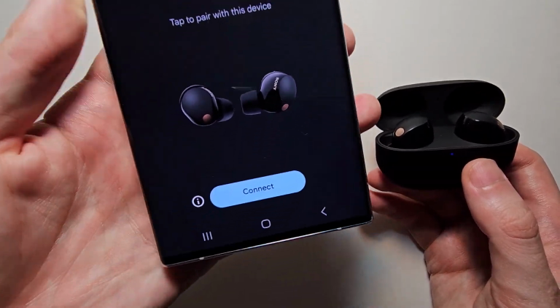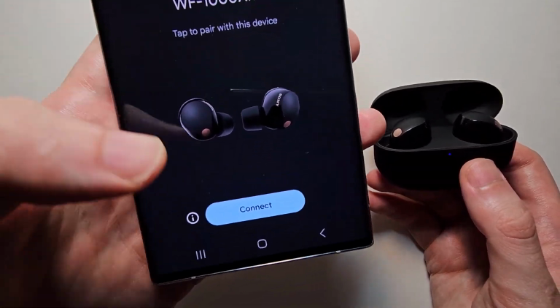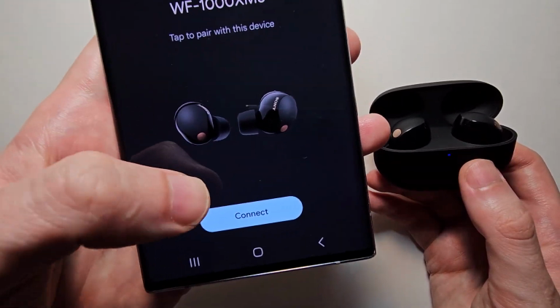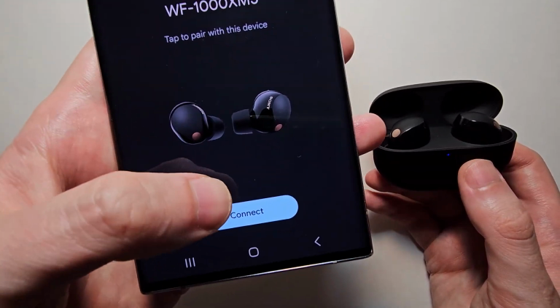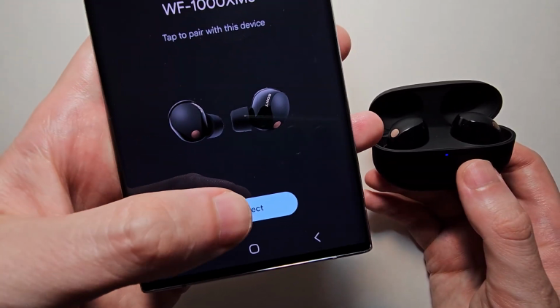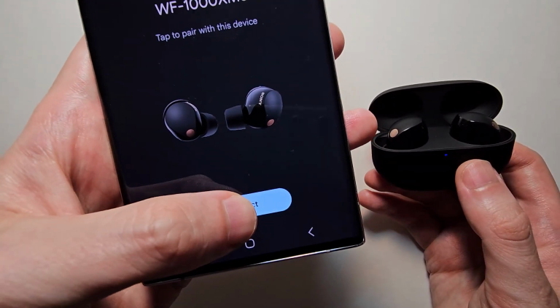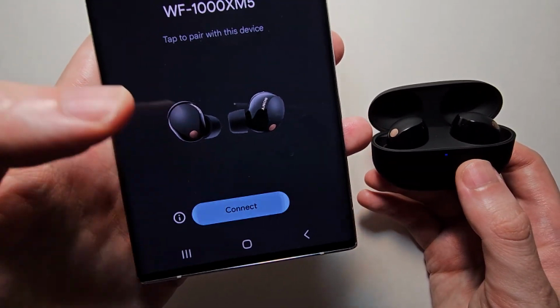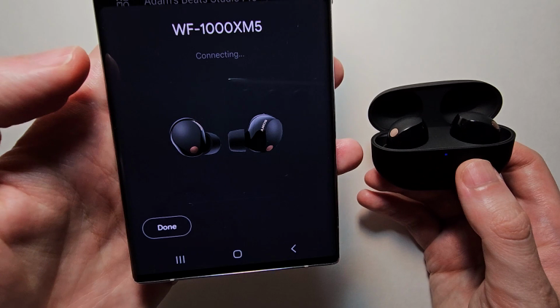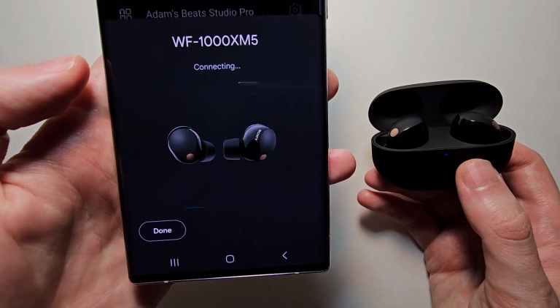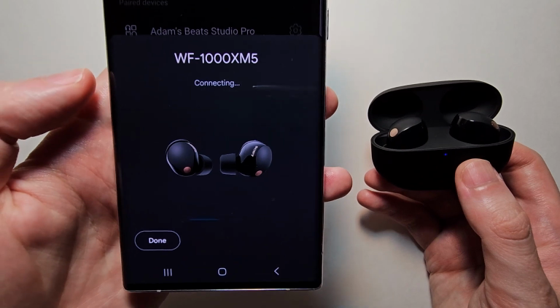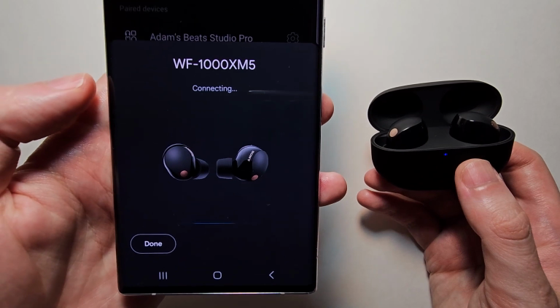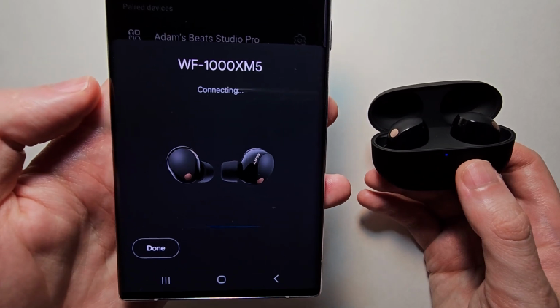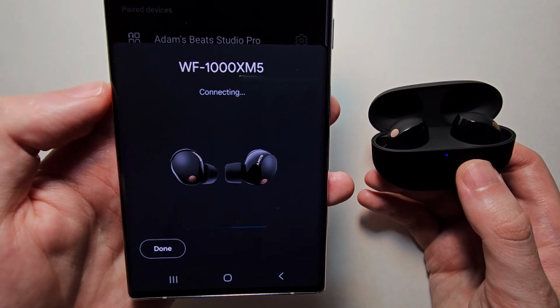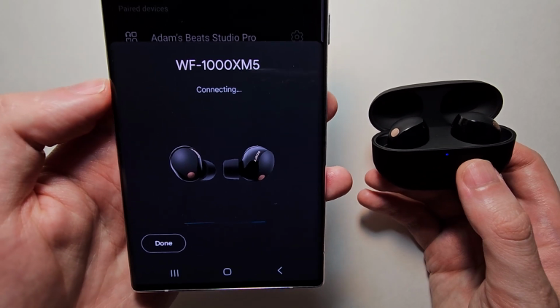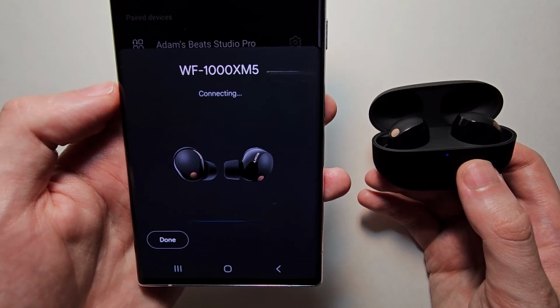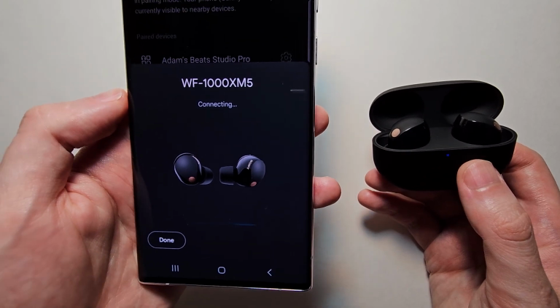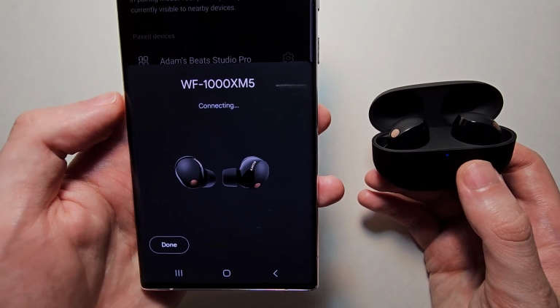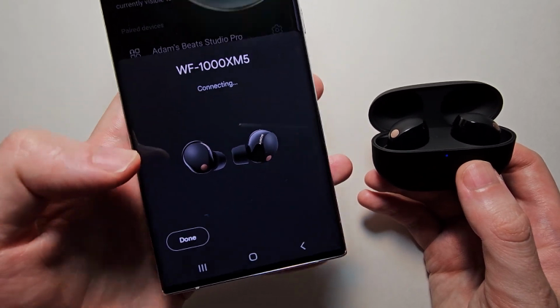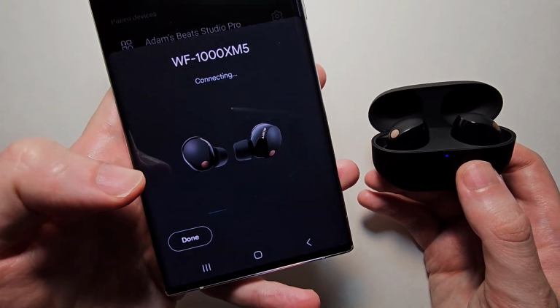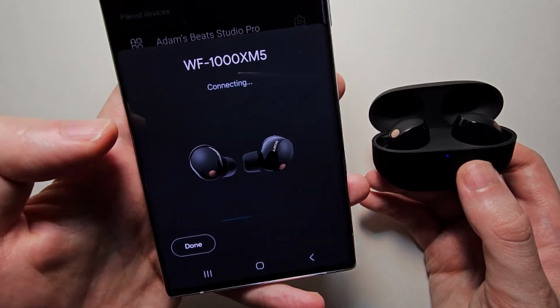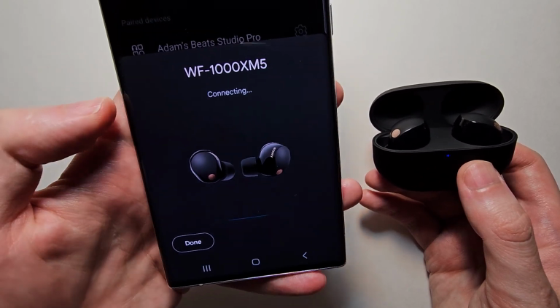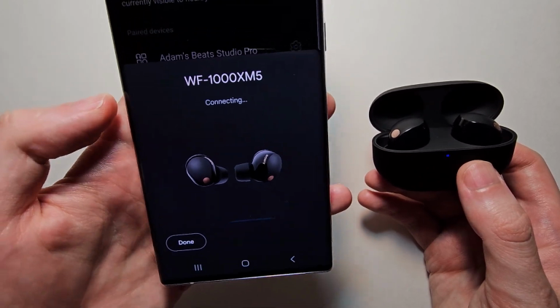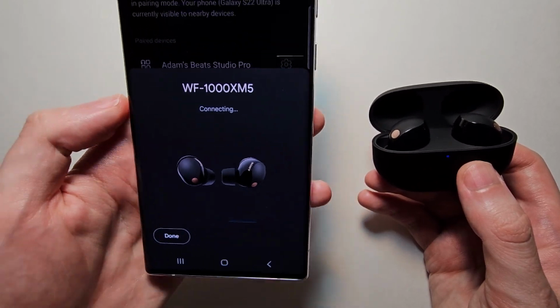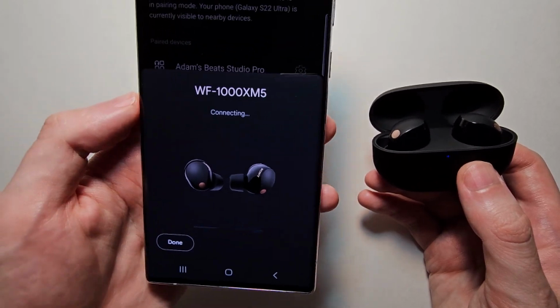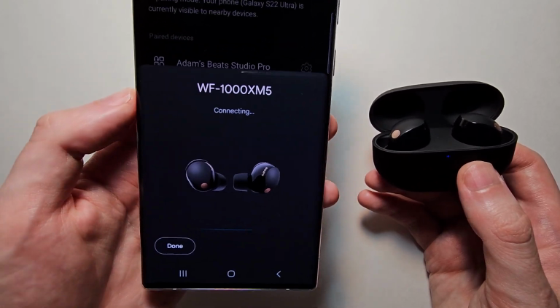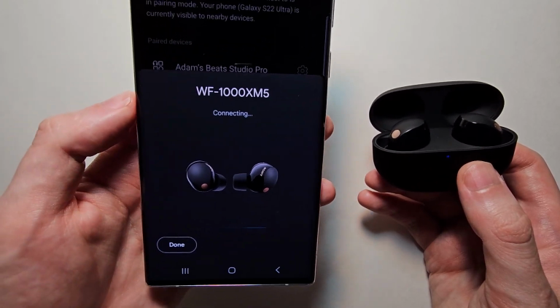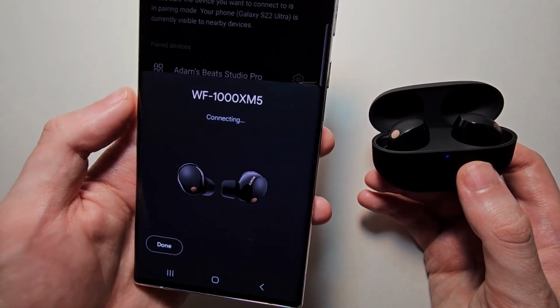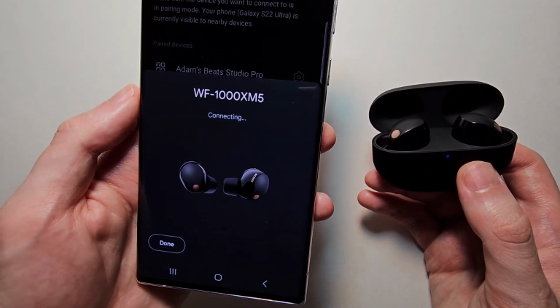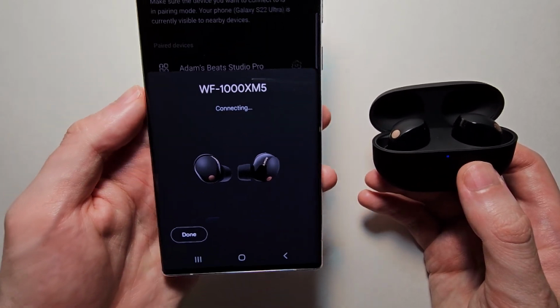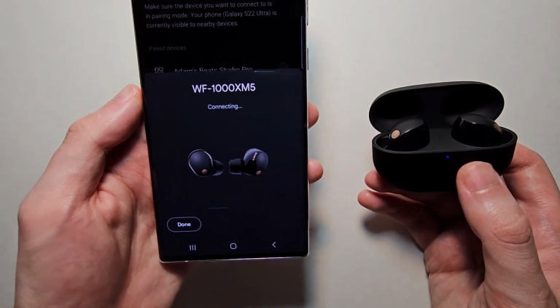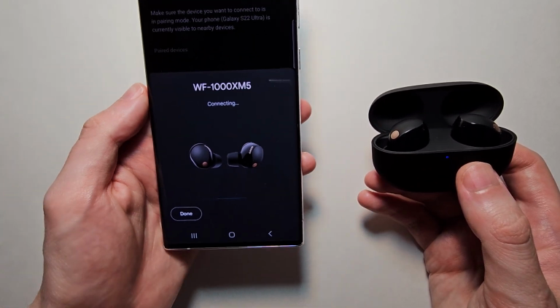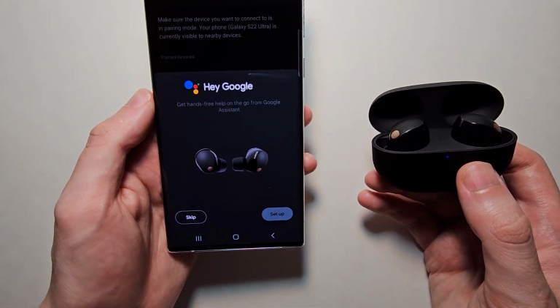And under Android, just press connect. Now, there's one more step to do after this.